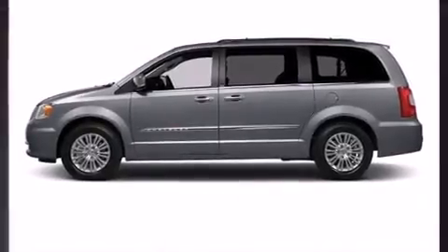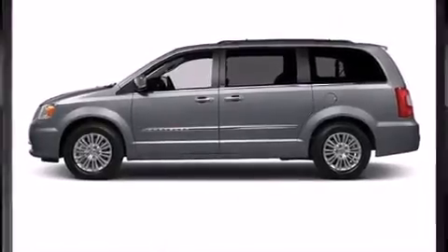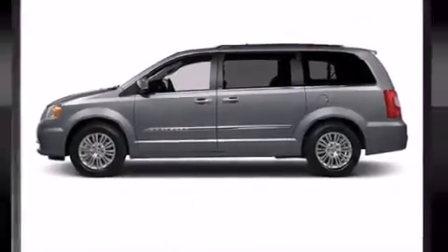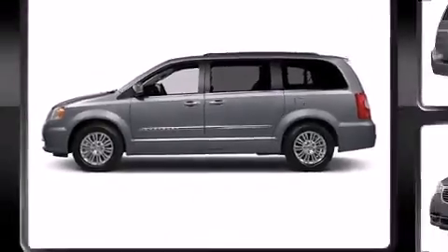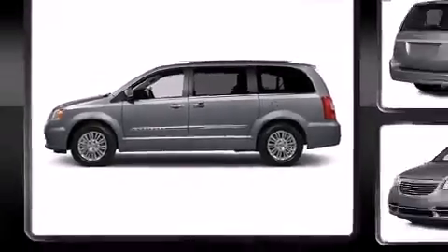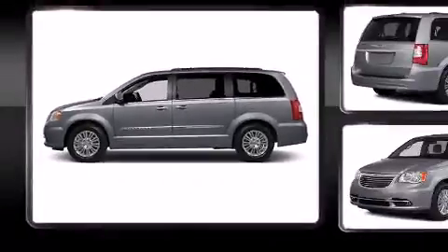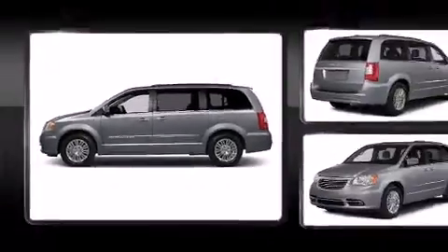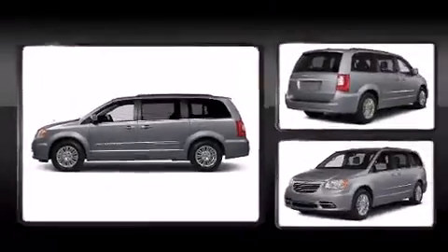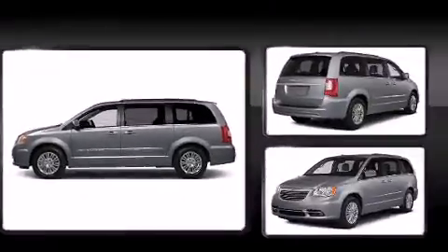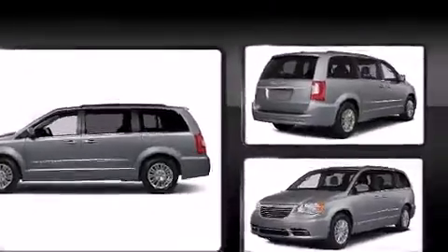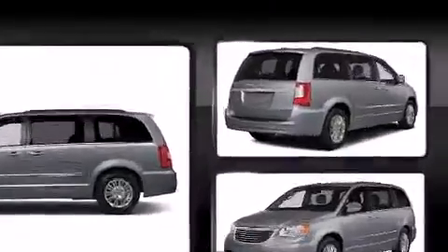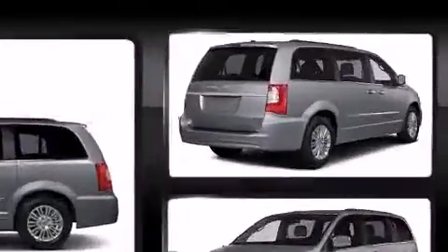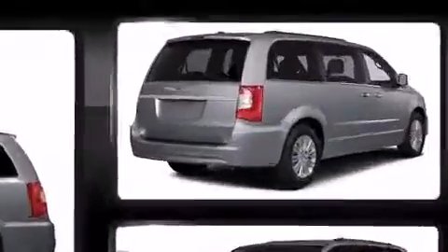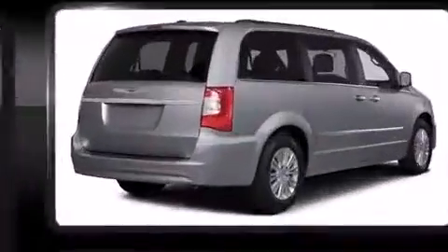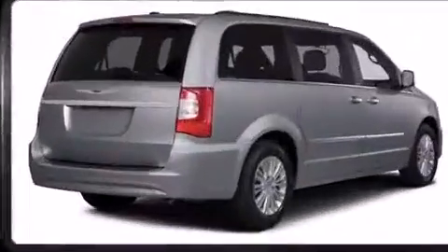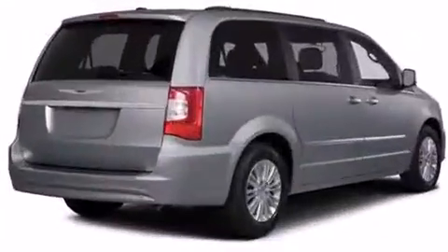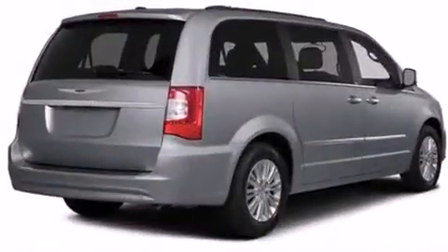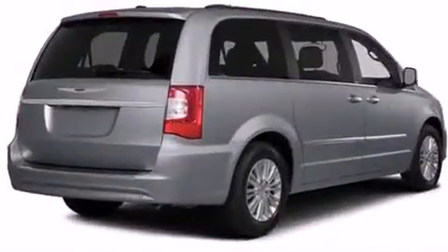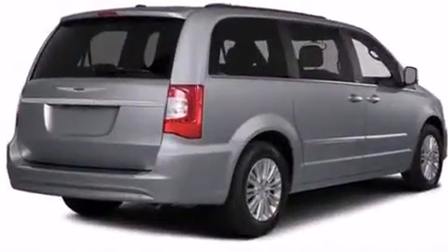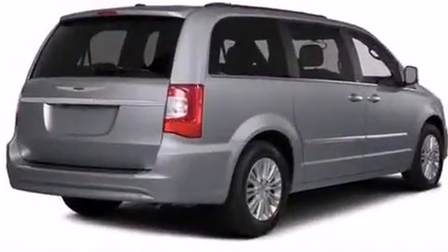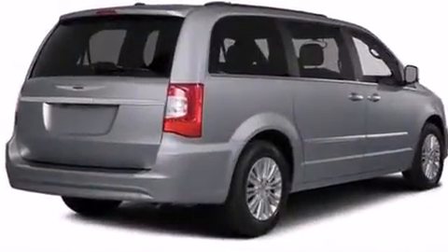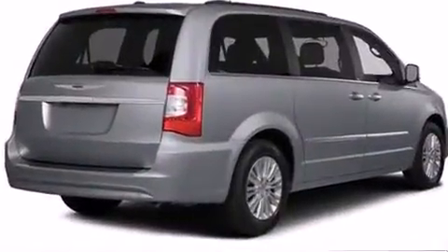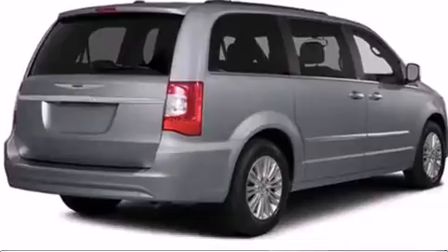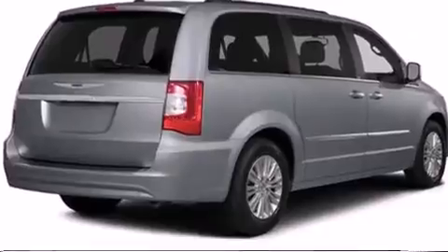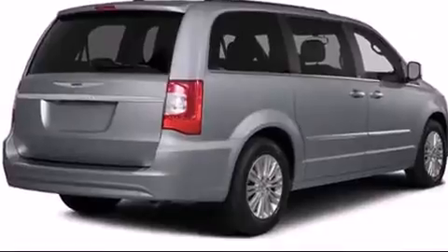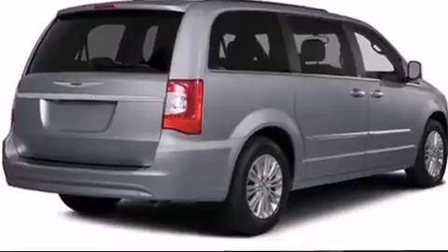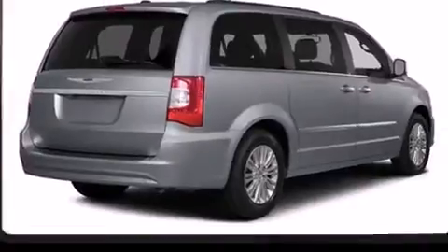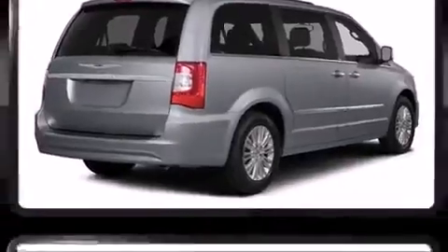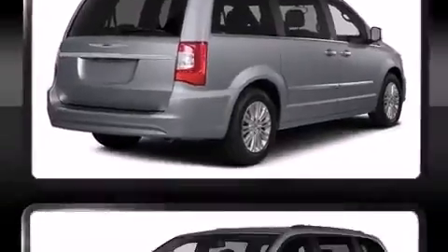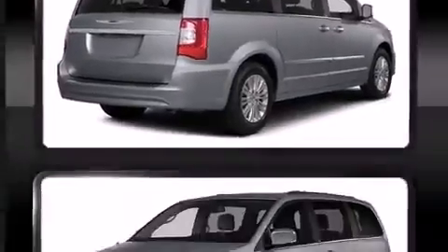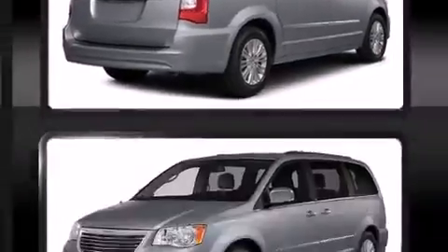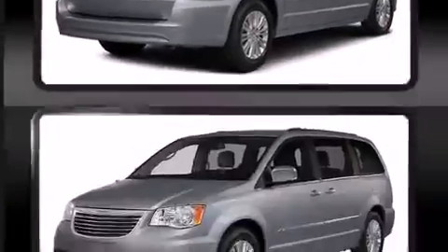Fully automatic headlights, removable floor console, and remote keyless entry.